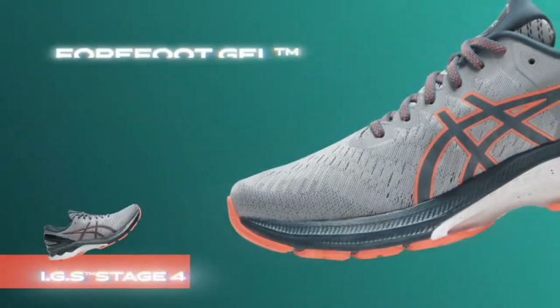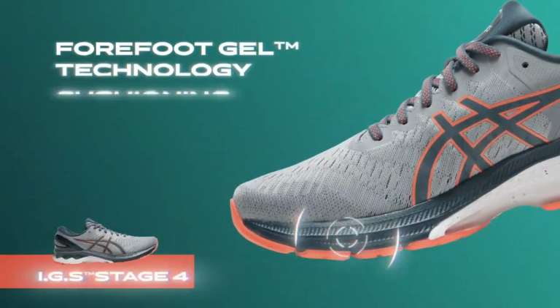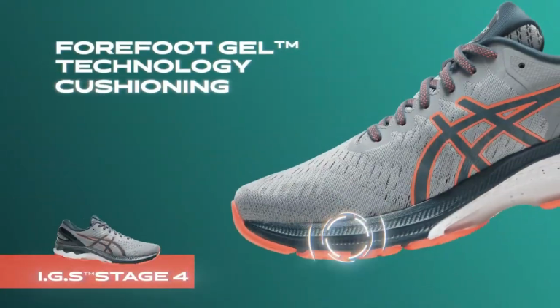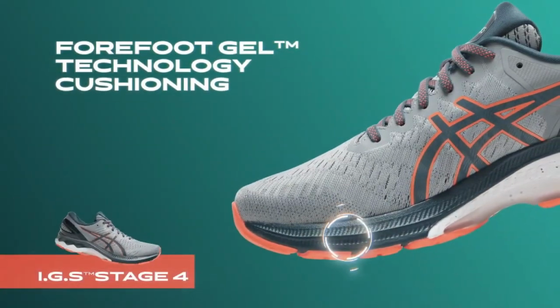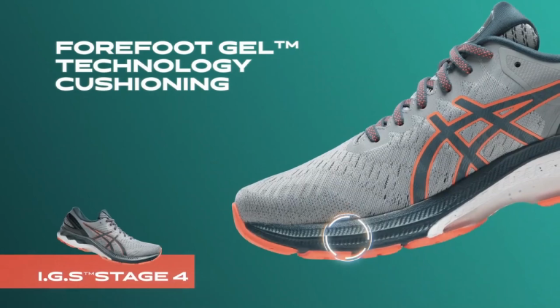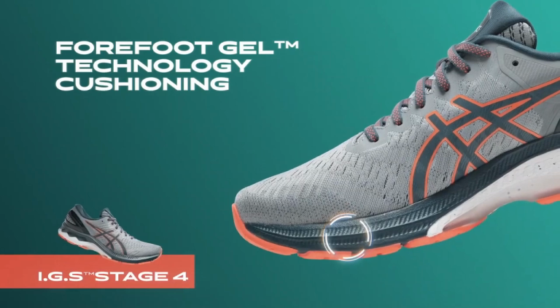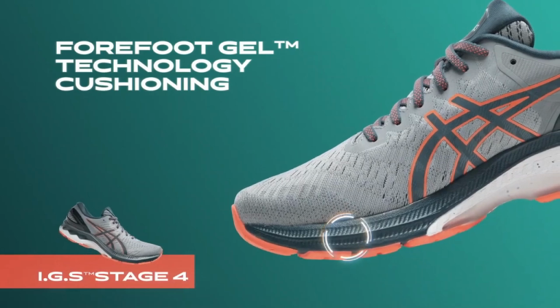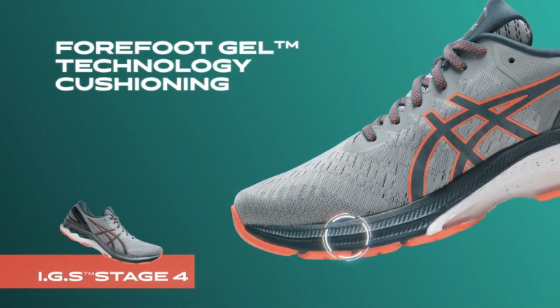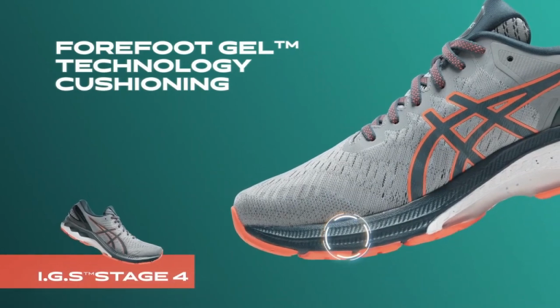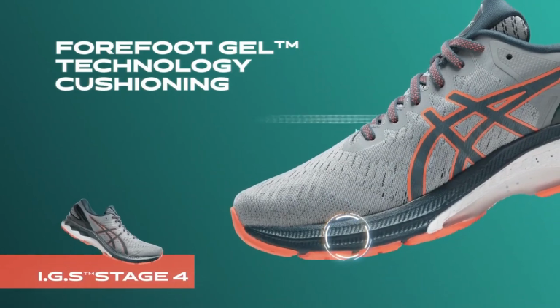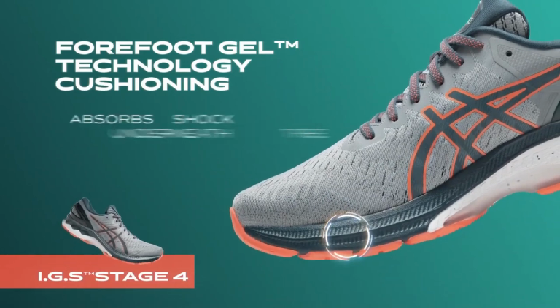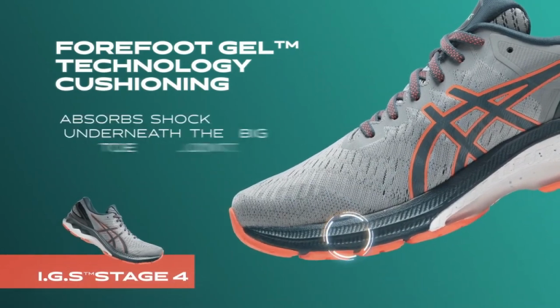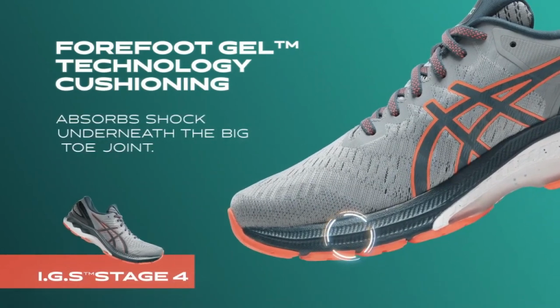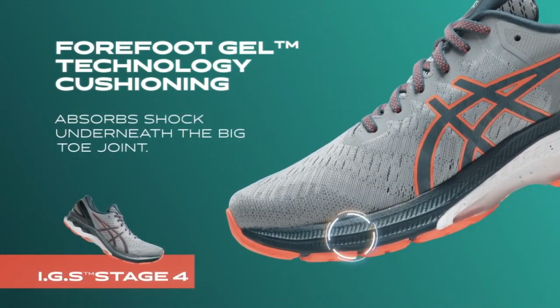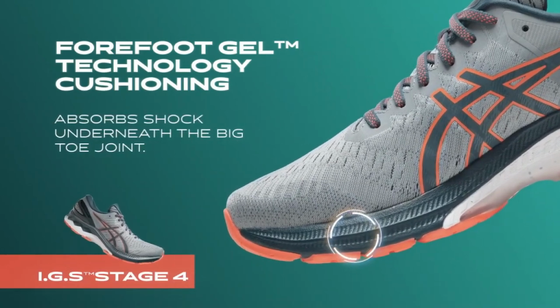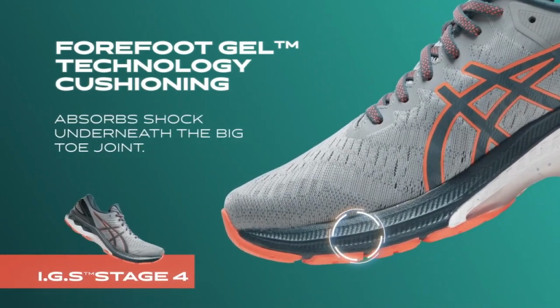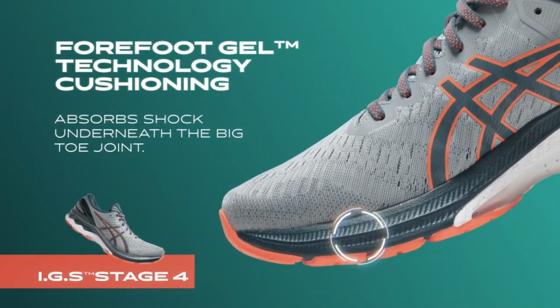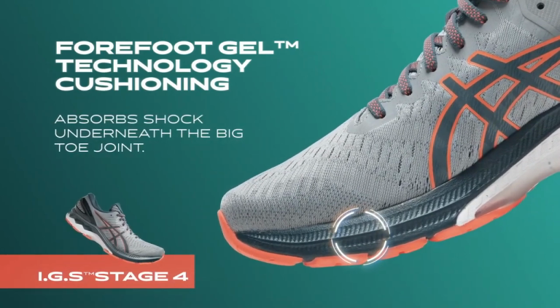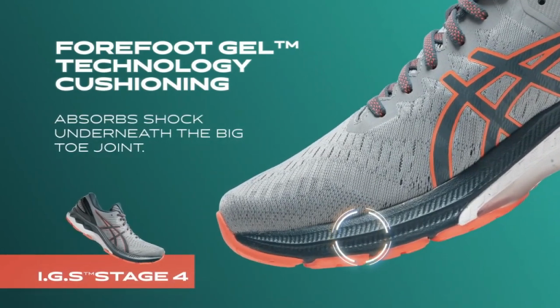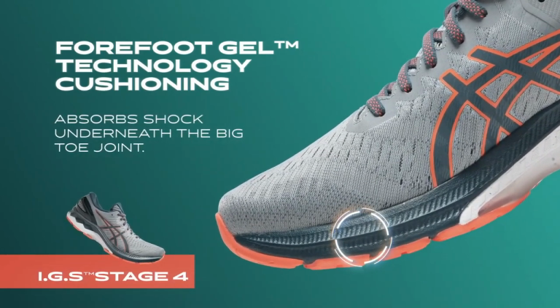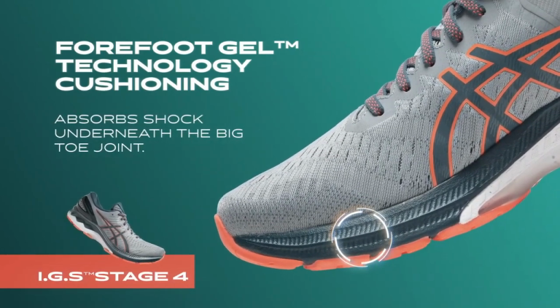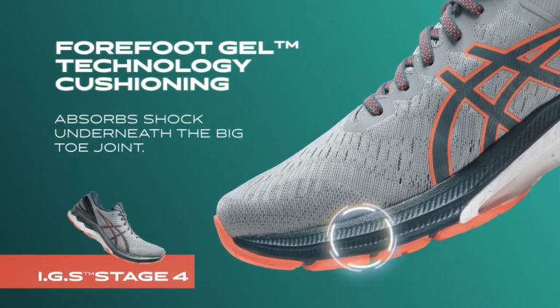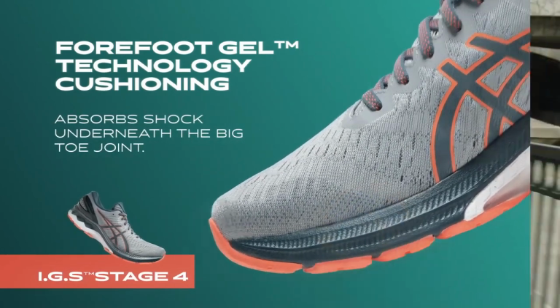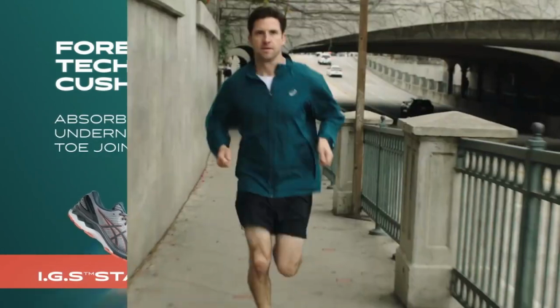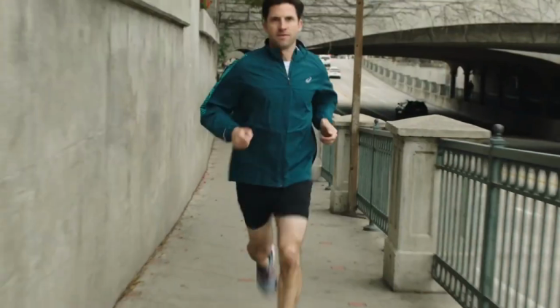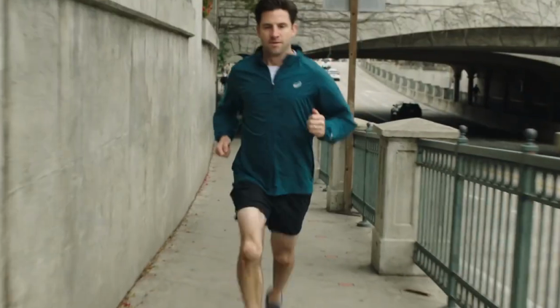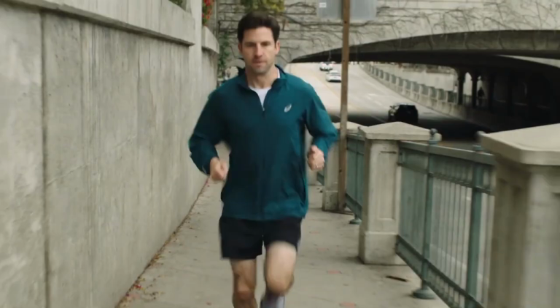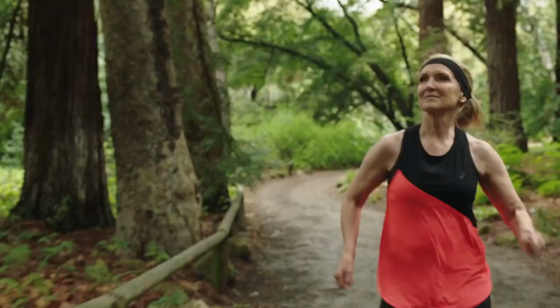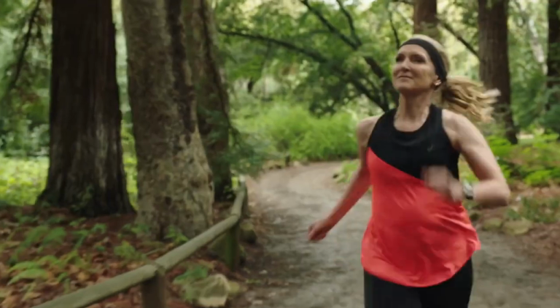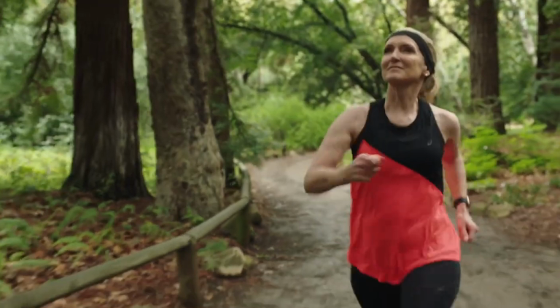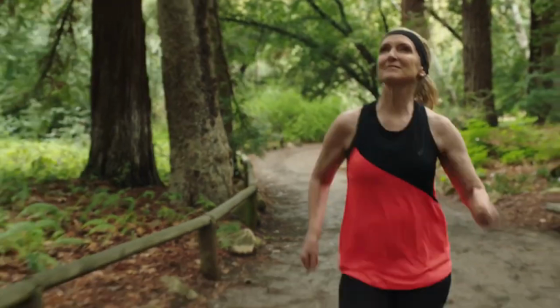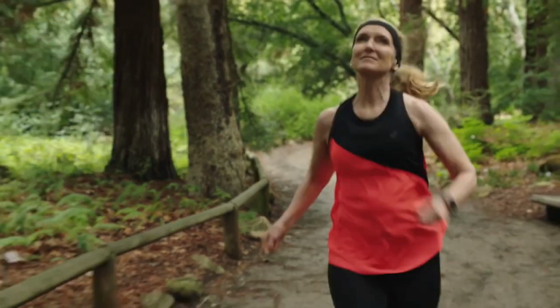Finally, Forefoot Gel technology cushioning is placed underneath the big toe joint to increase shock absorption and improve comfort.